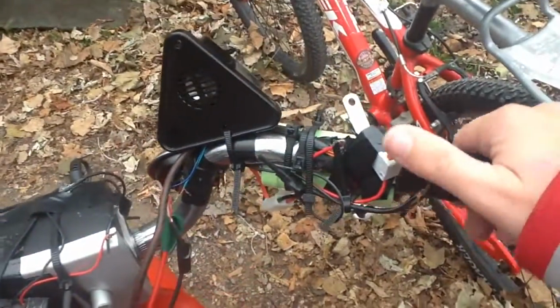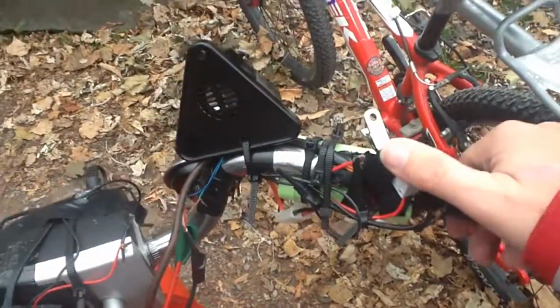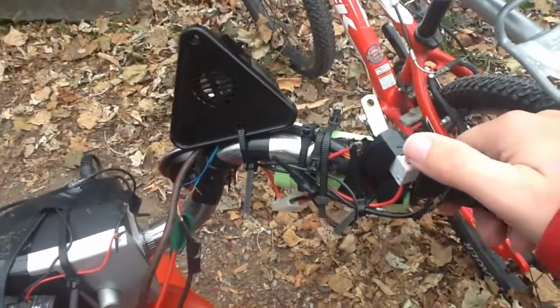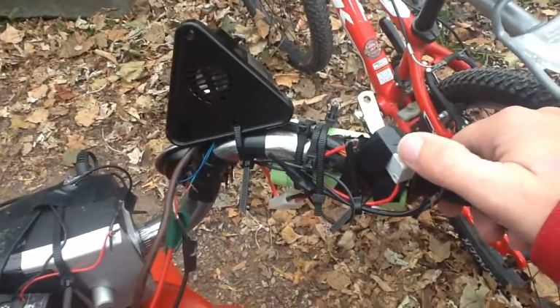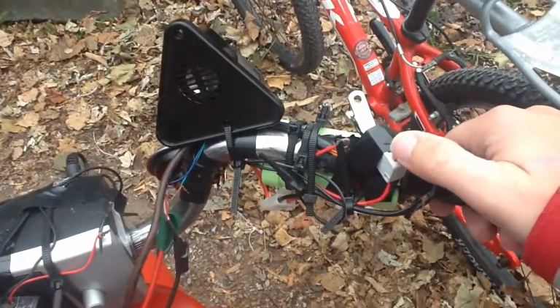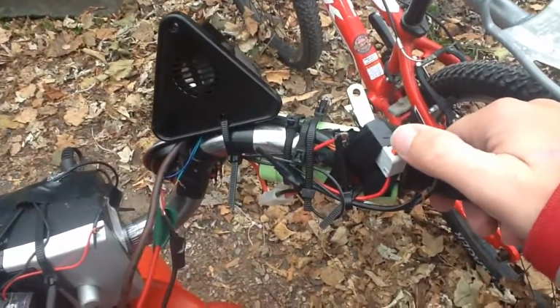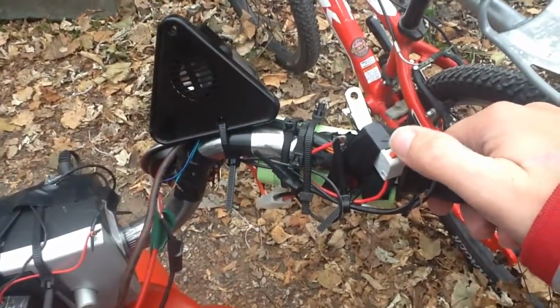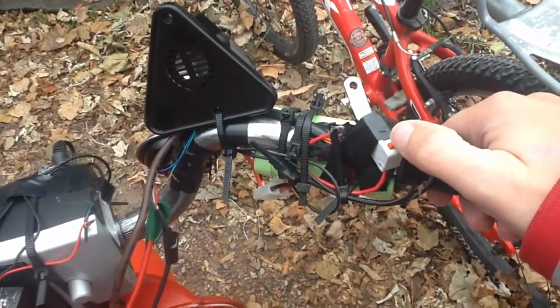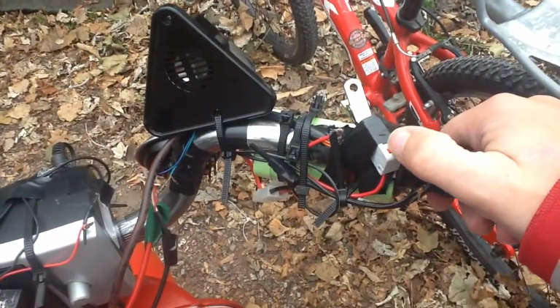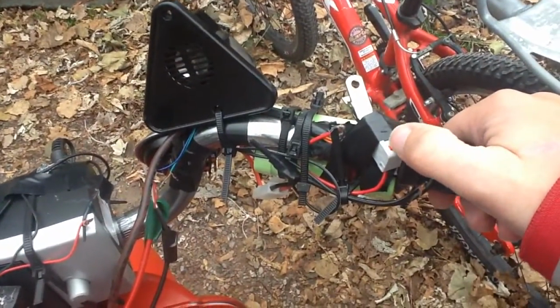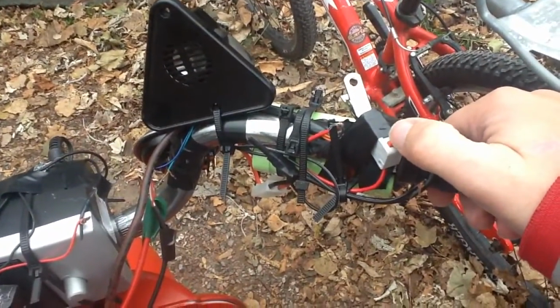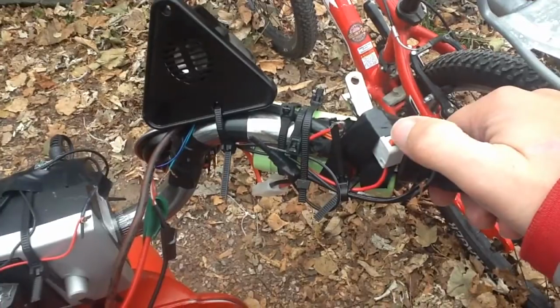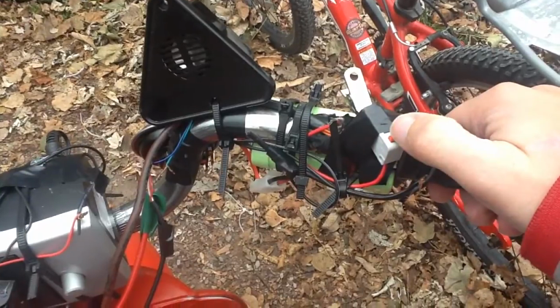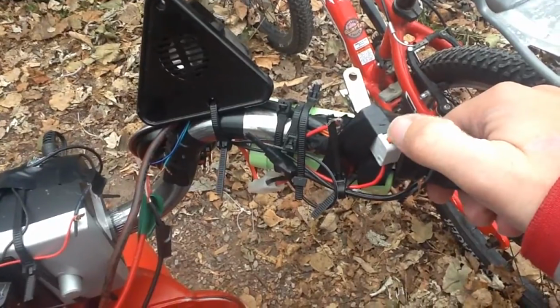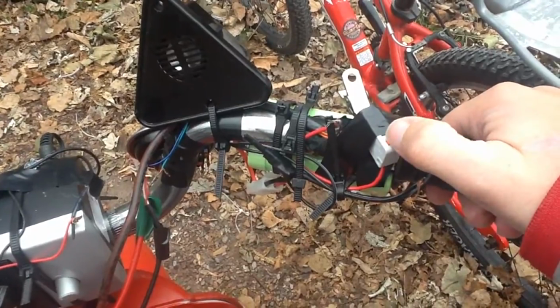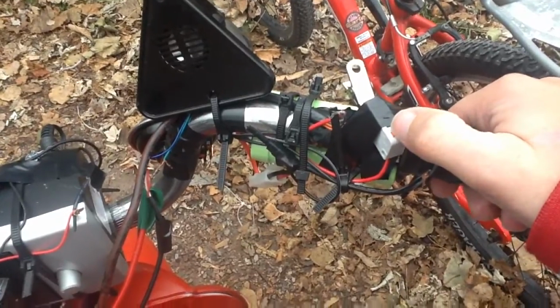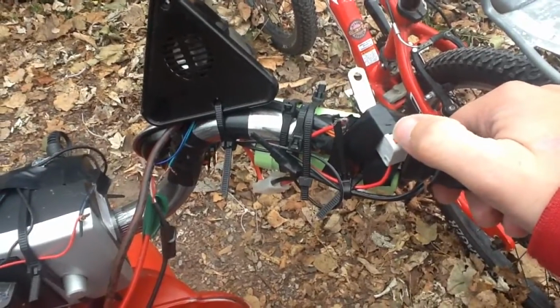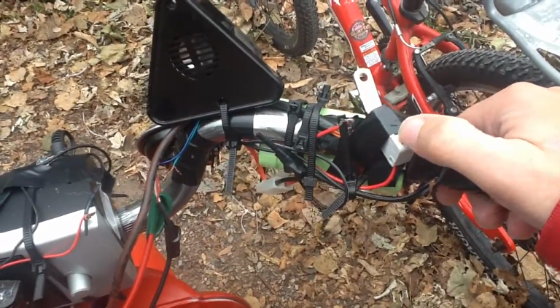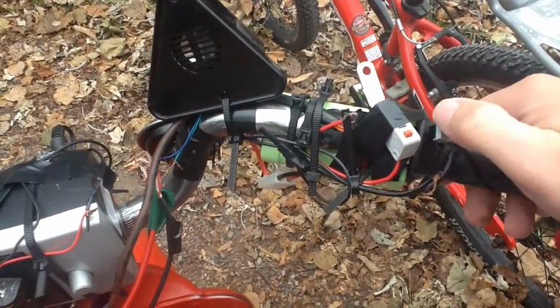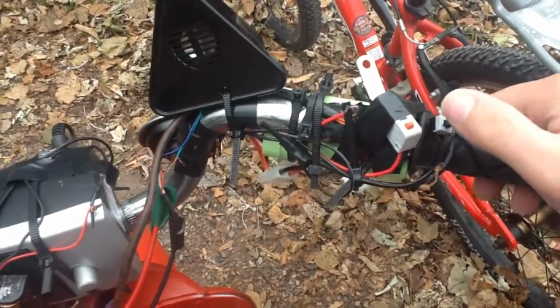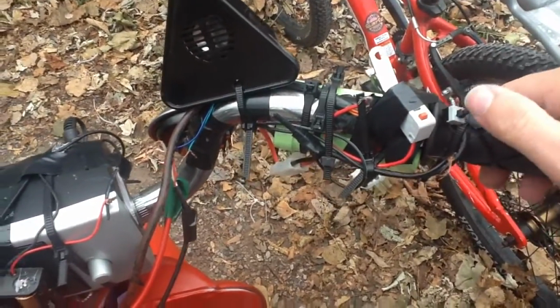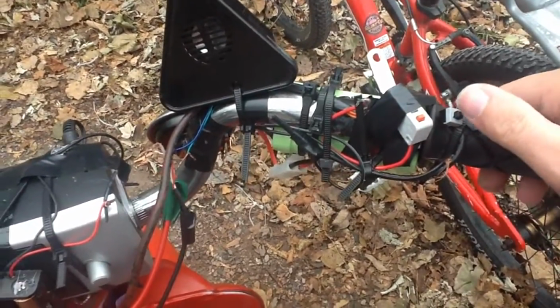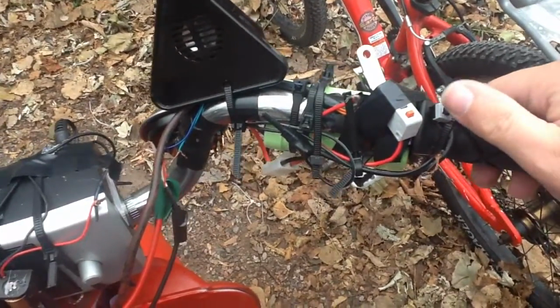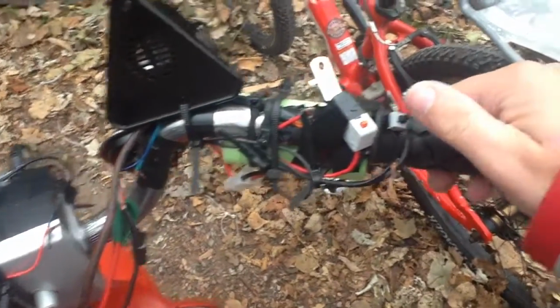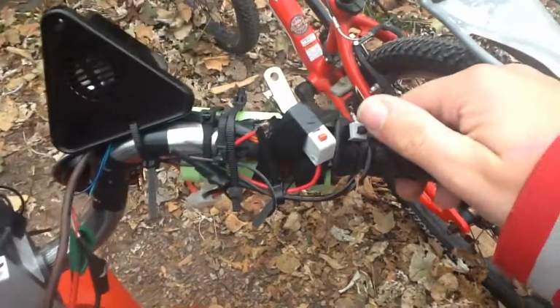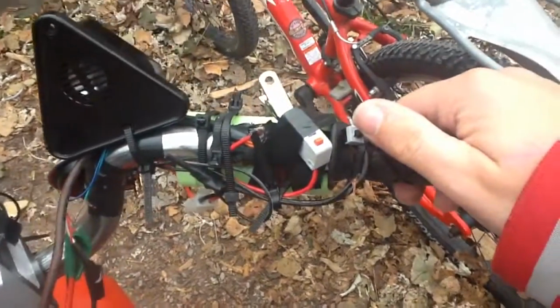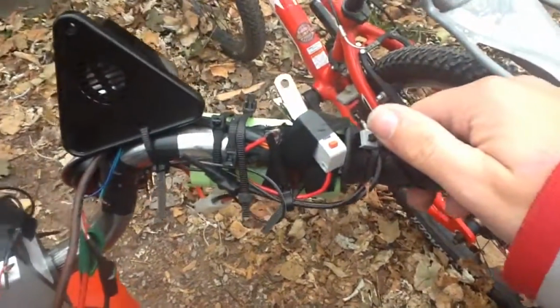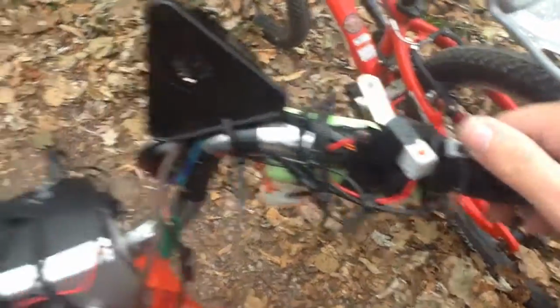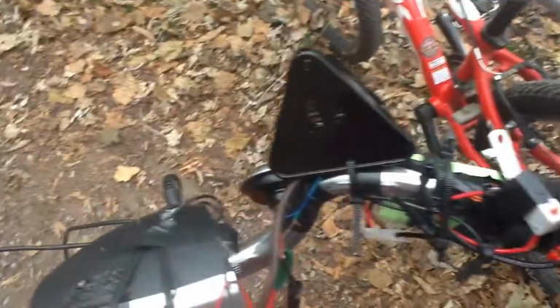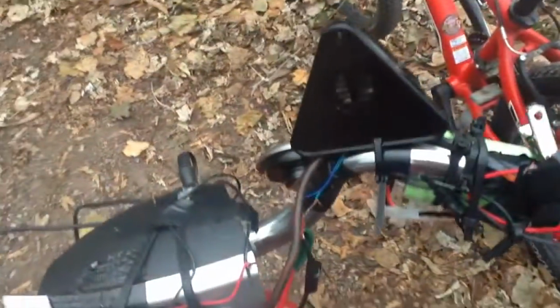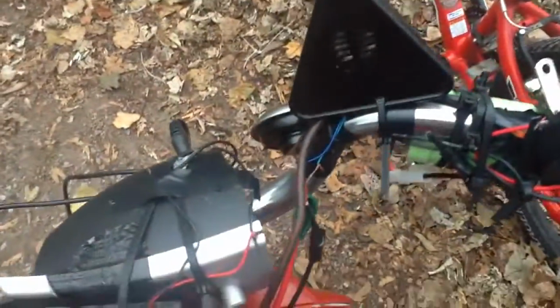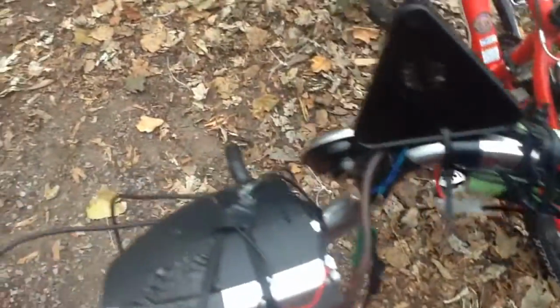This is the new throttle for the scooter. And this is for the horn.